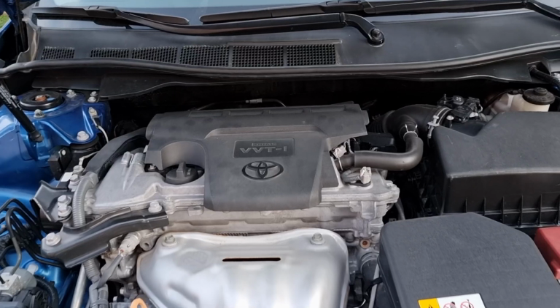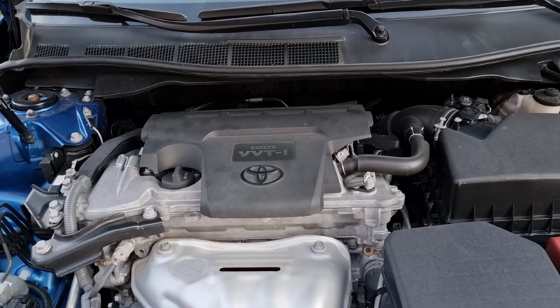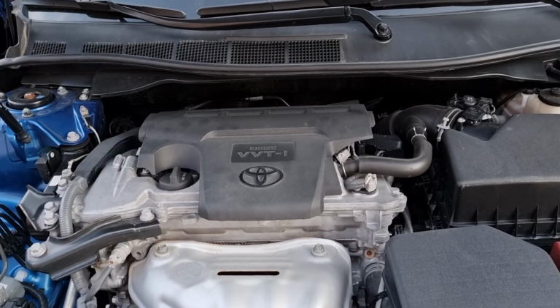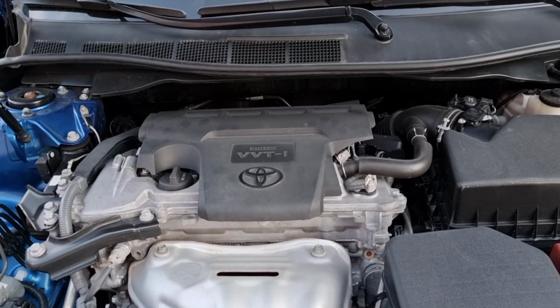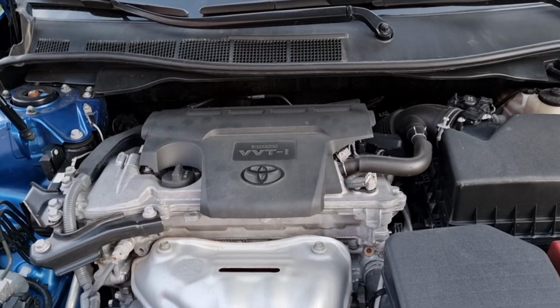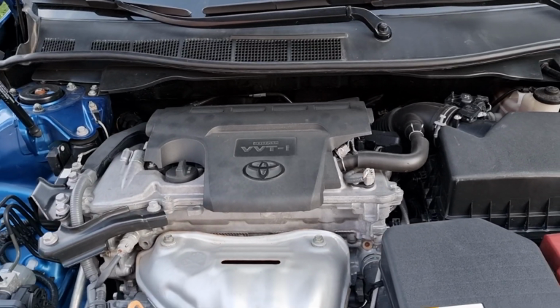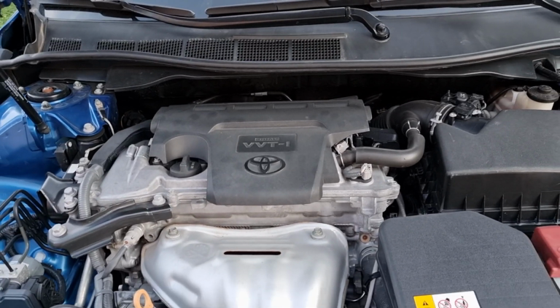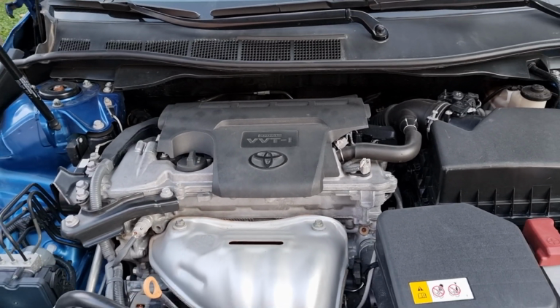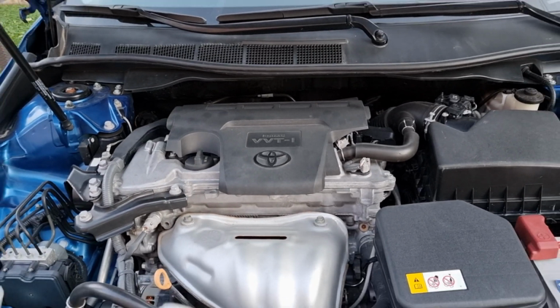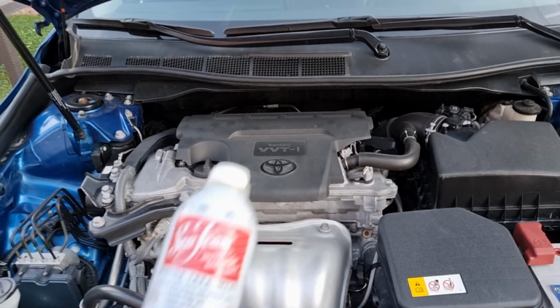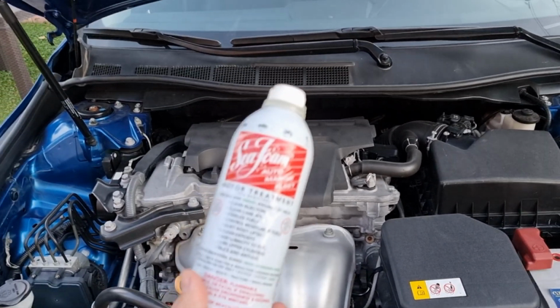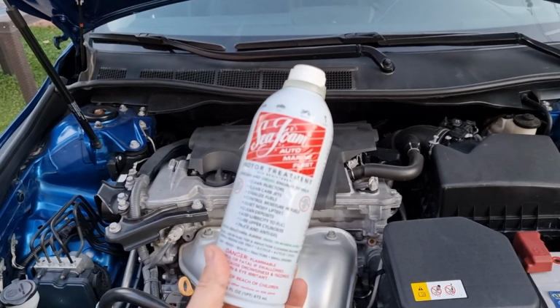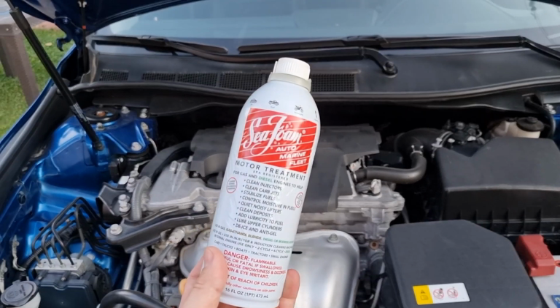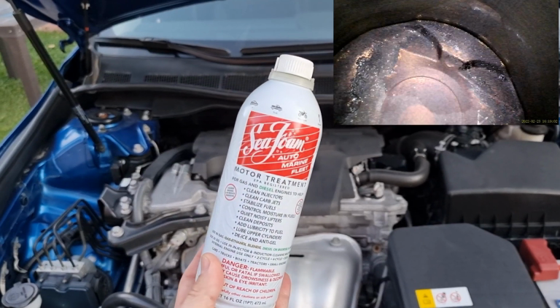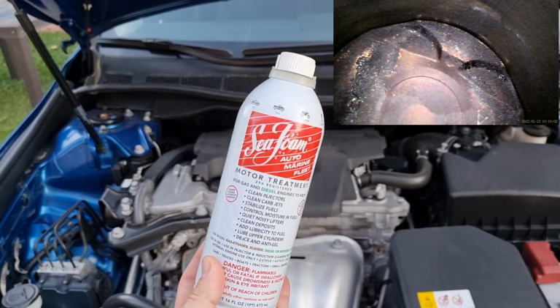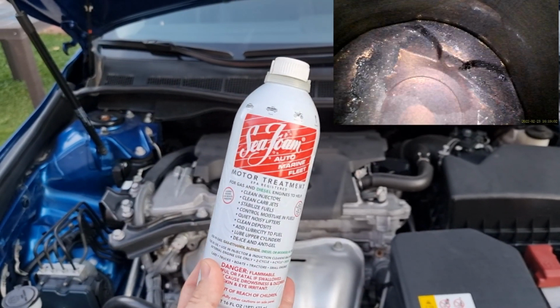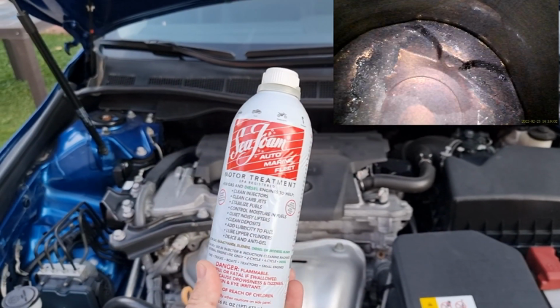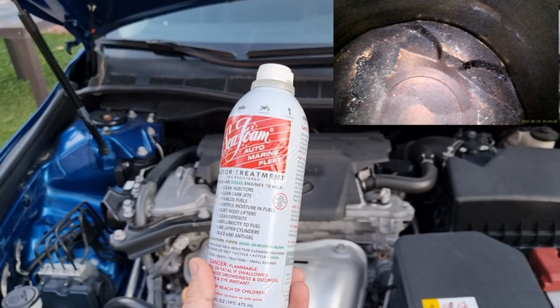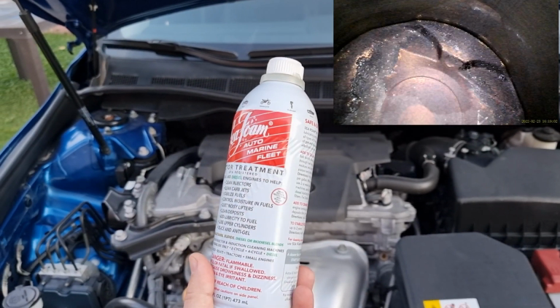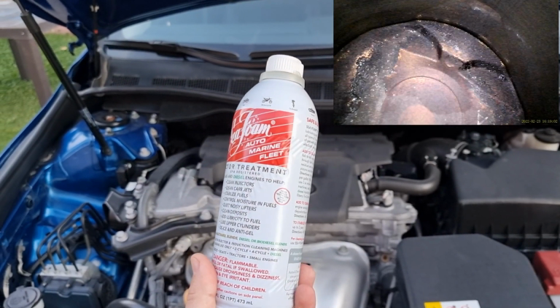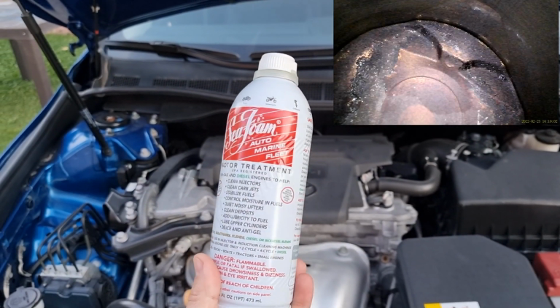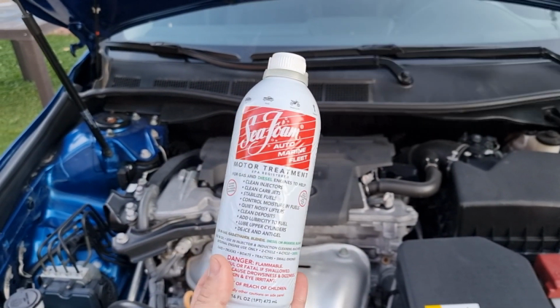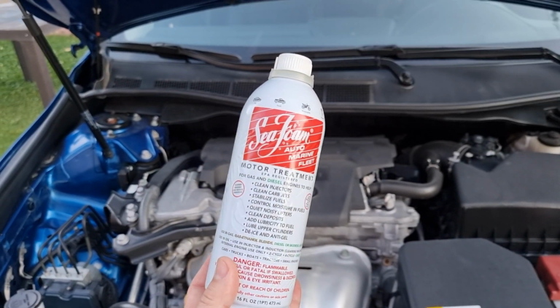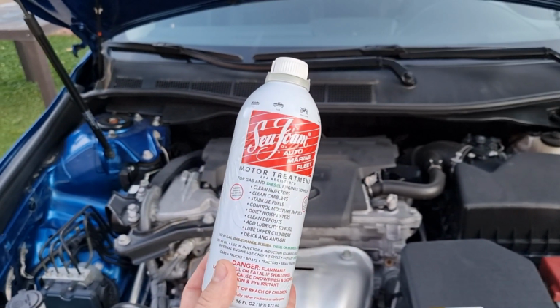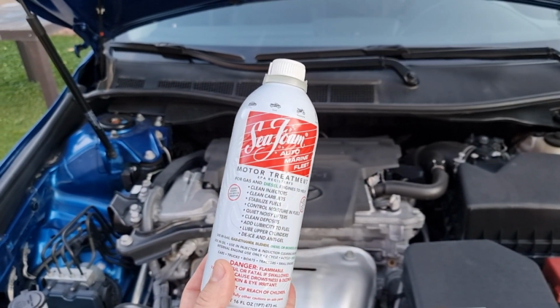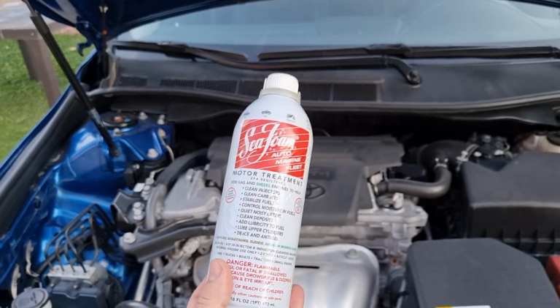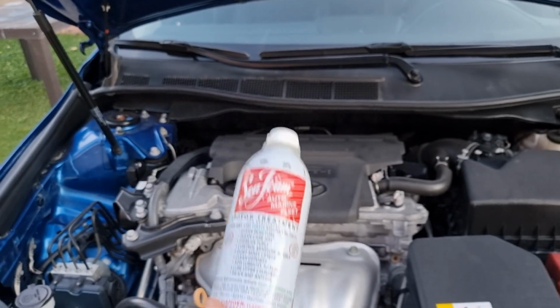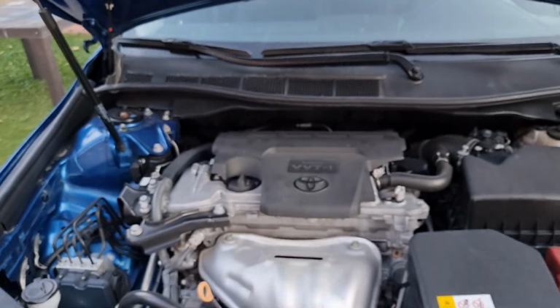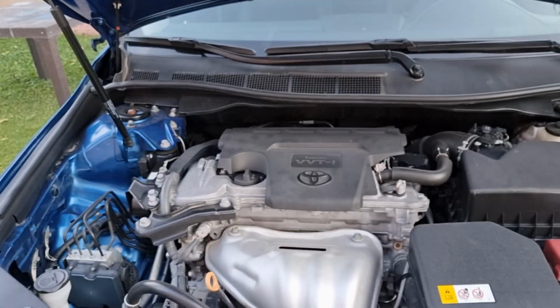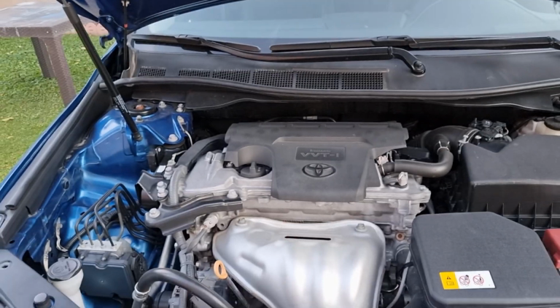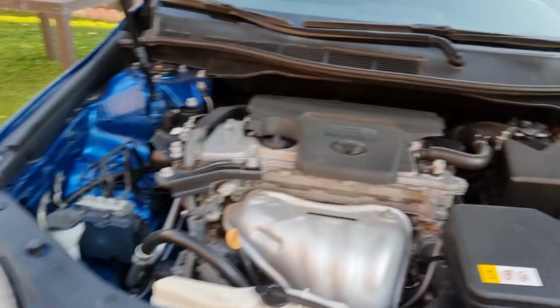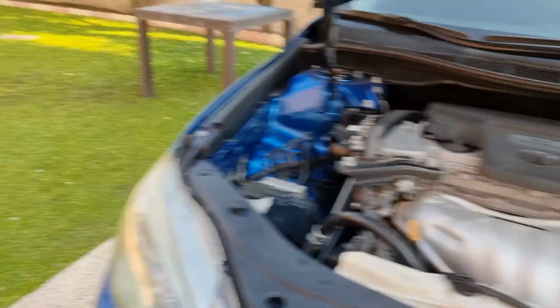Hello, it's Salimek. In today's video, we're going to be using SeaFoam to clean piston carbon buildup on this 2017 Toyota Camry.